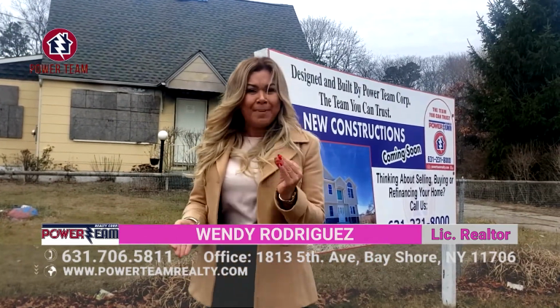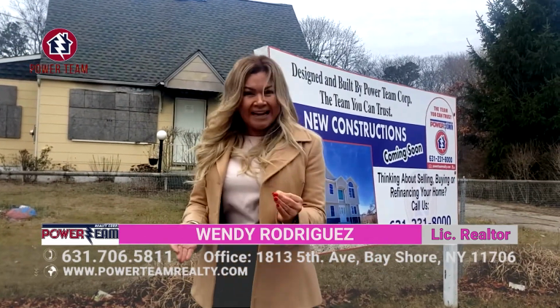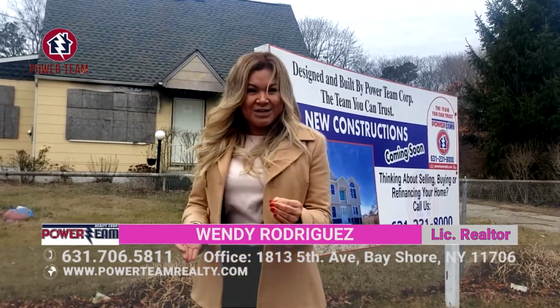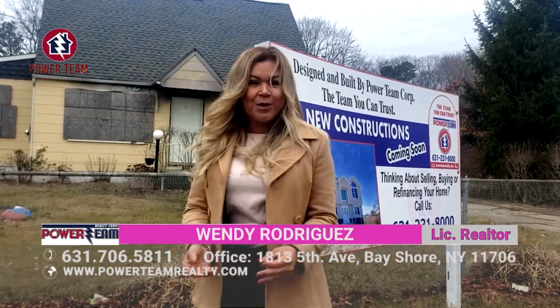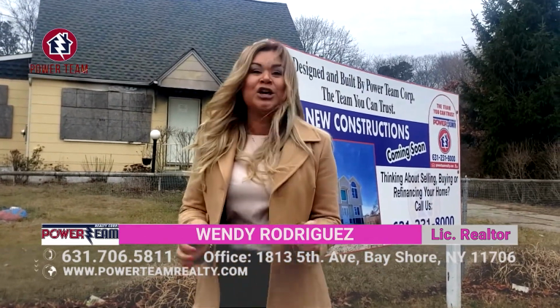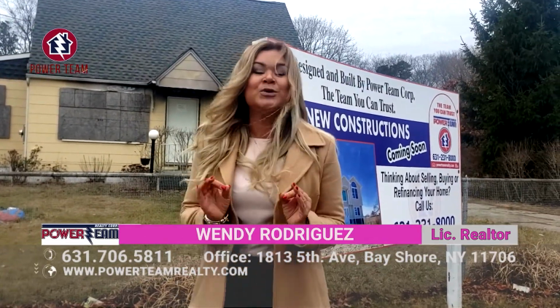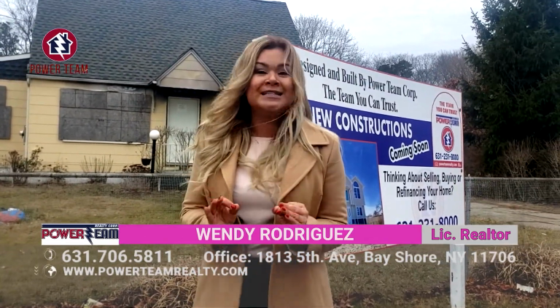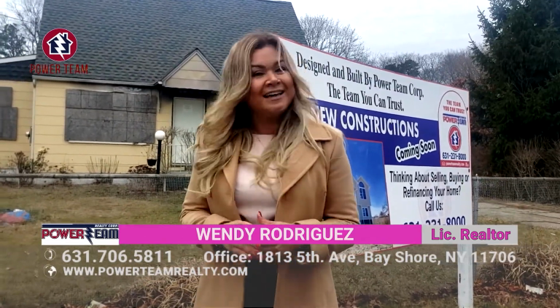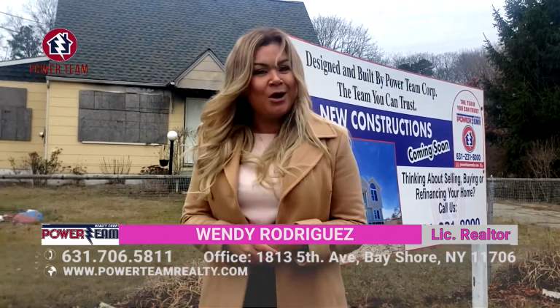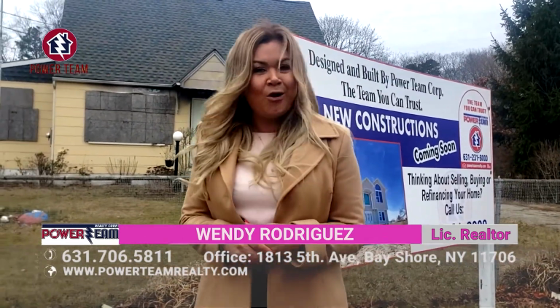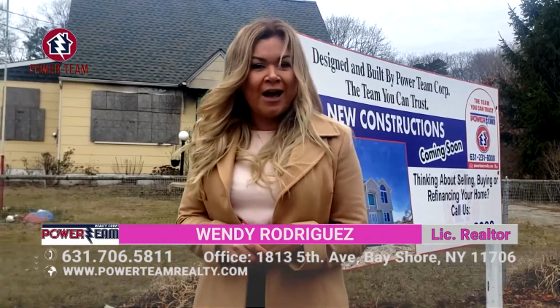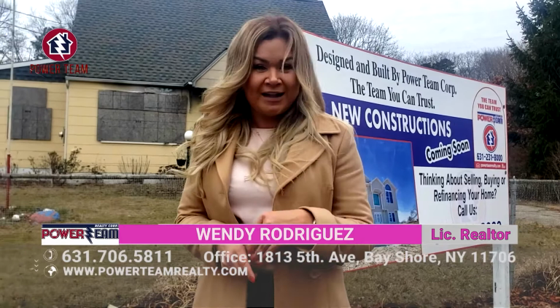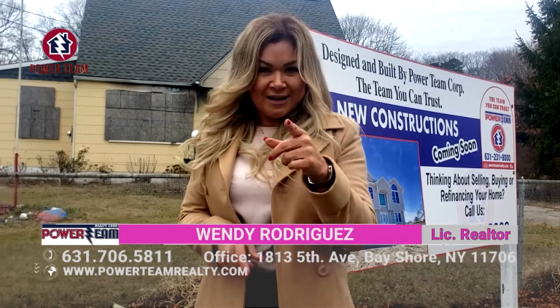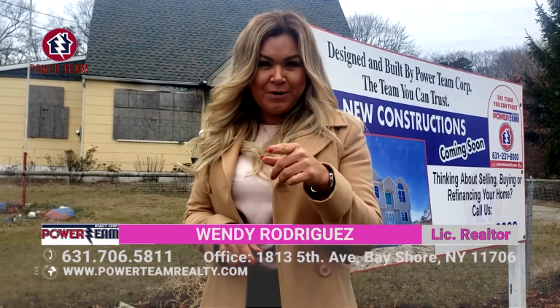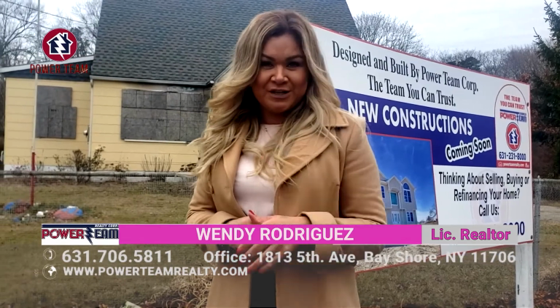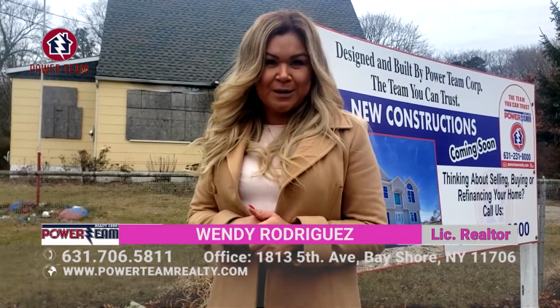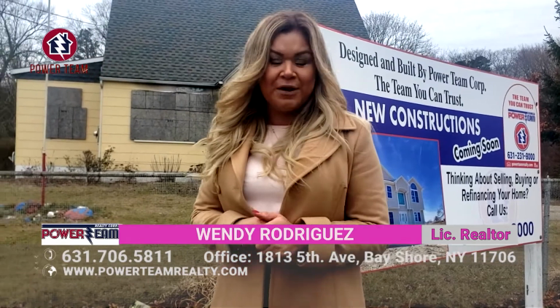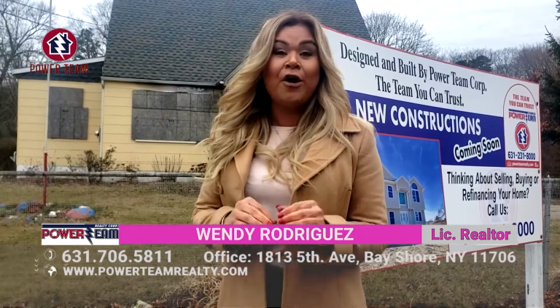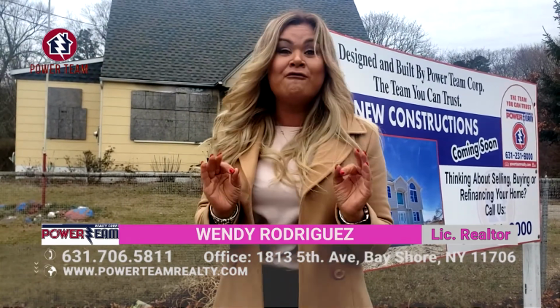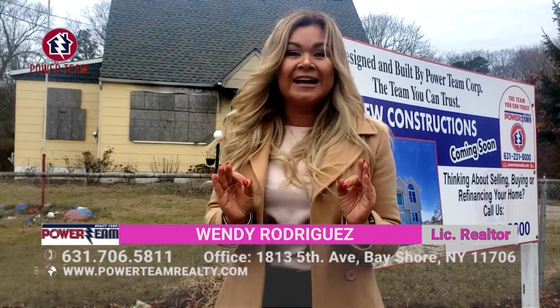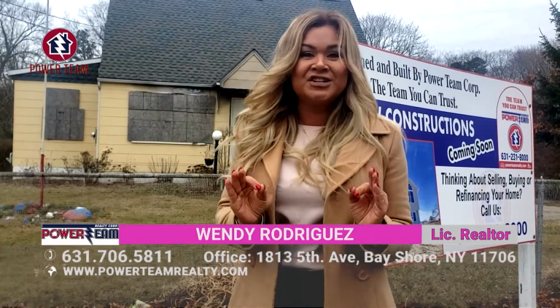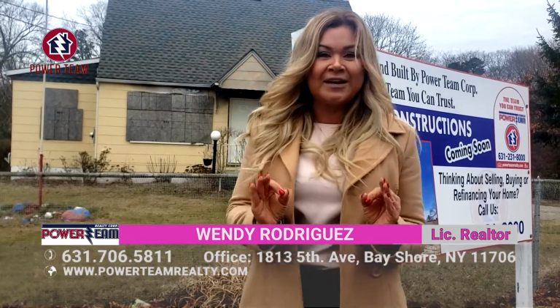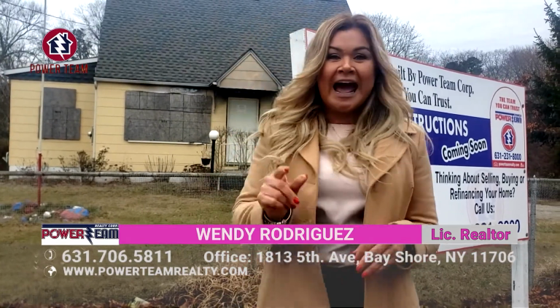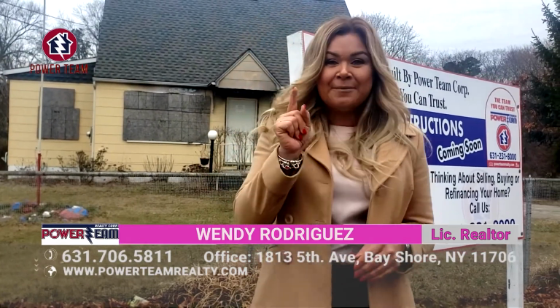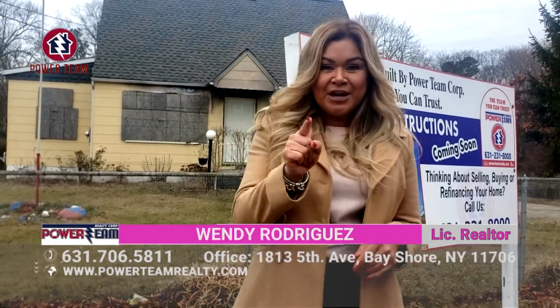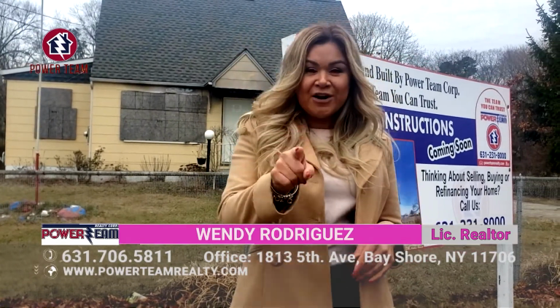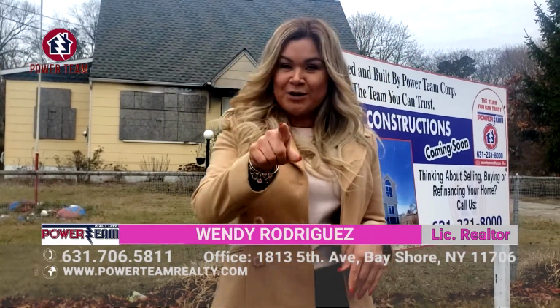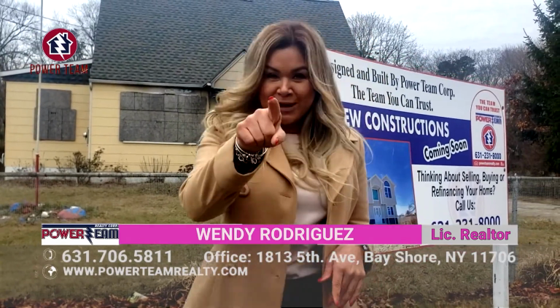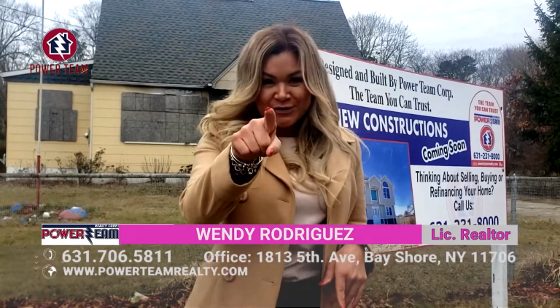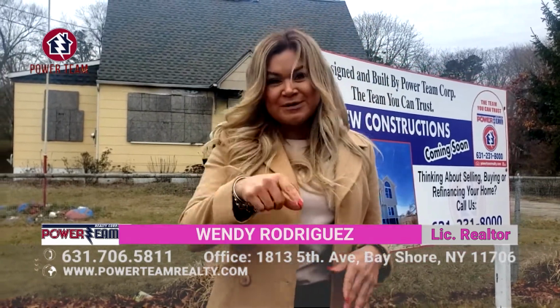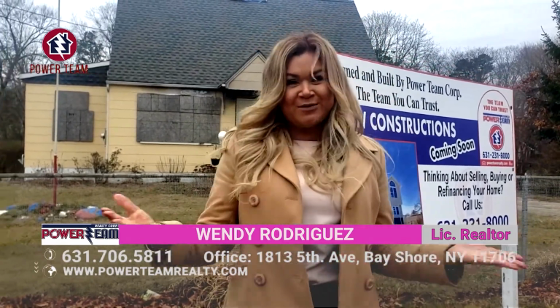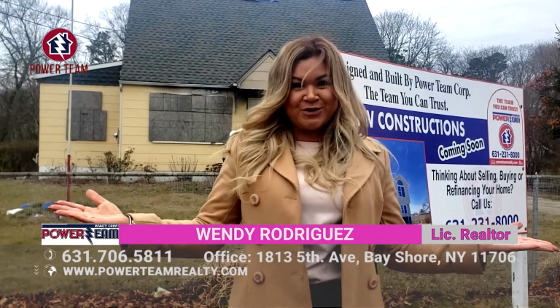If you're thinking of selling your home and buying a new one, you need to give me a call now. The number is going to appear right on the screen. I am here to make your dreams come true.